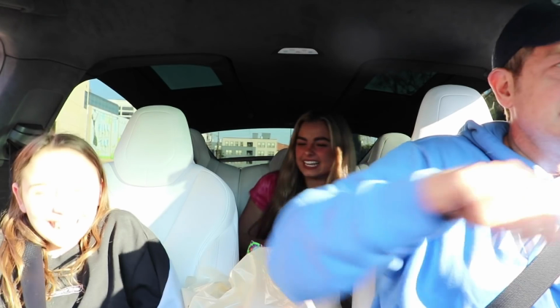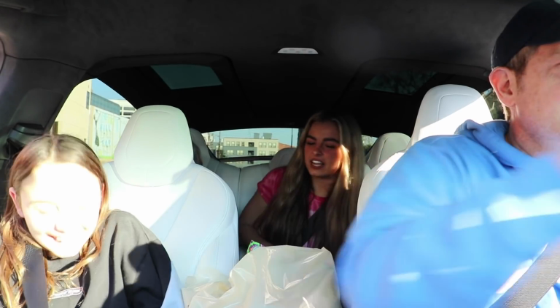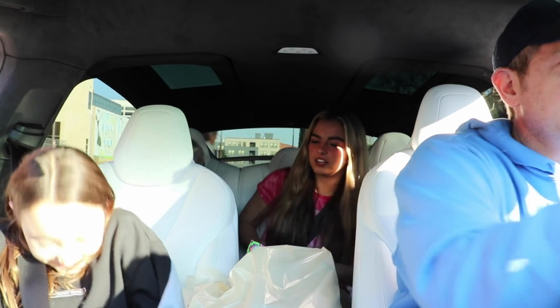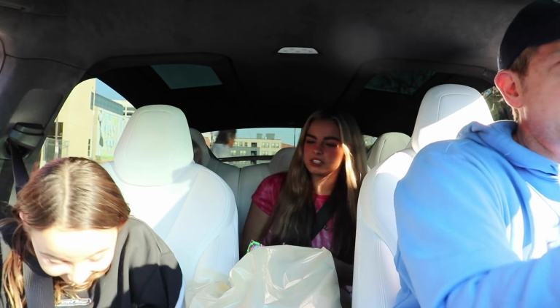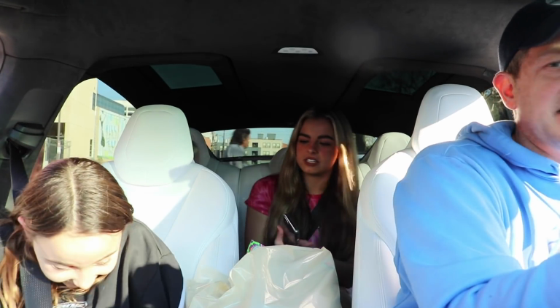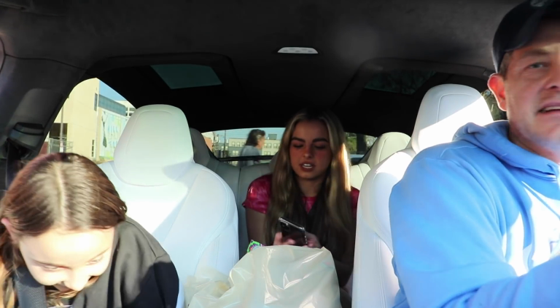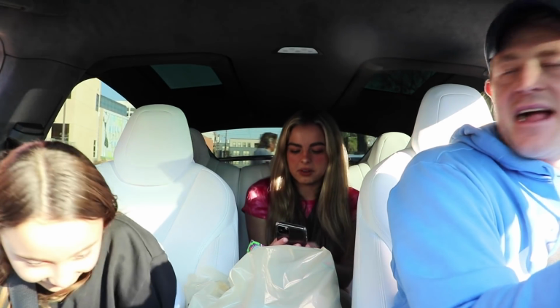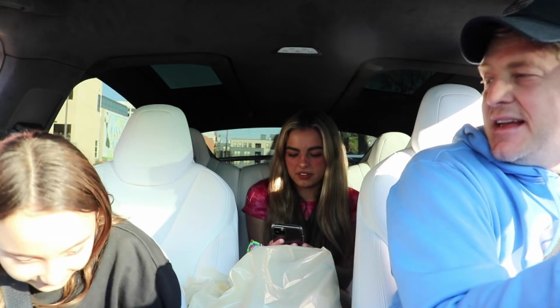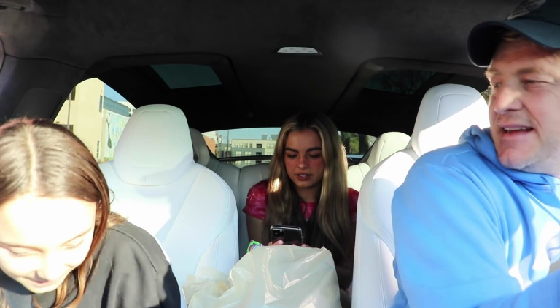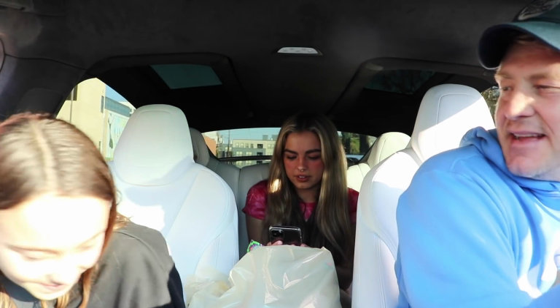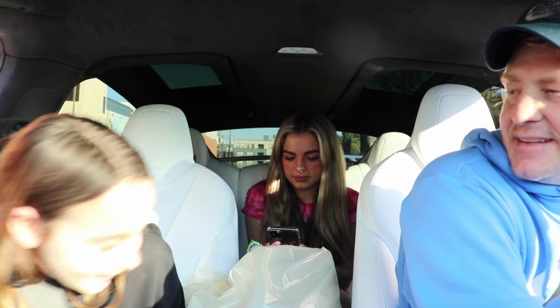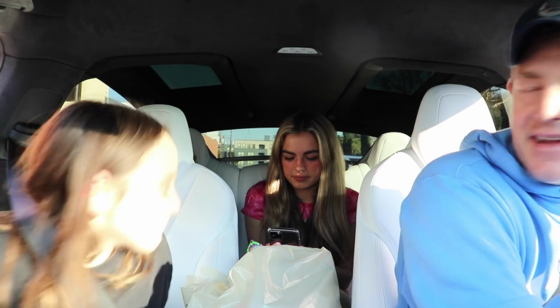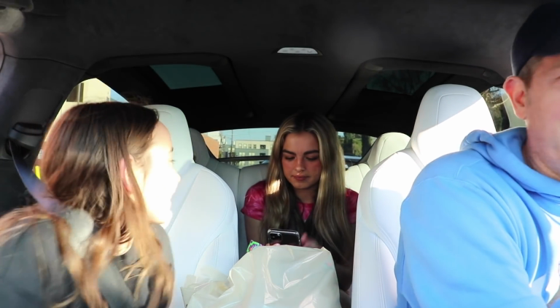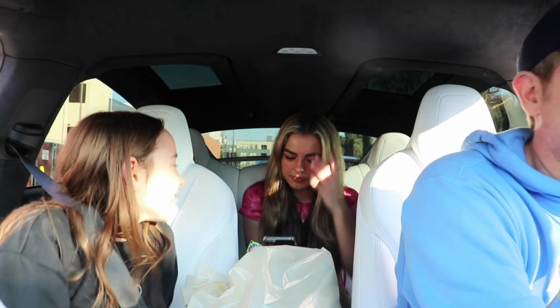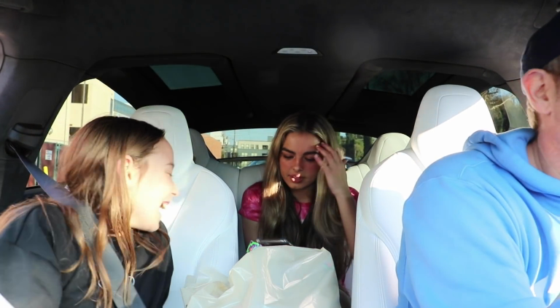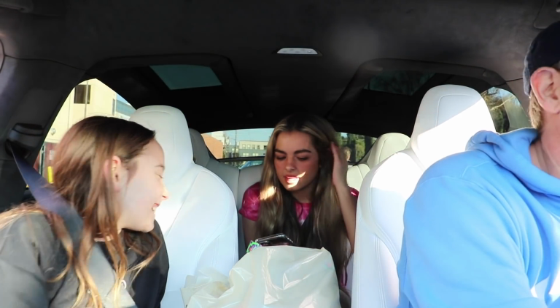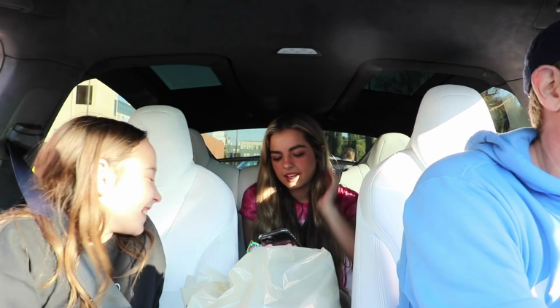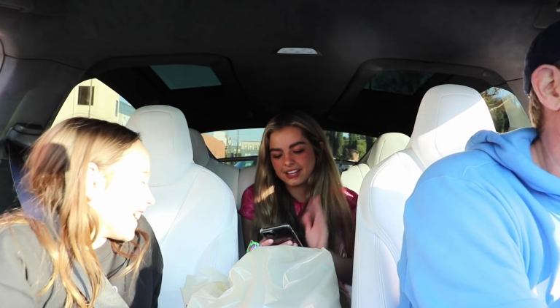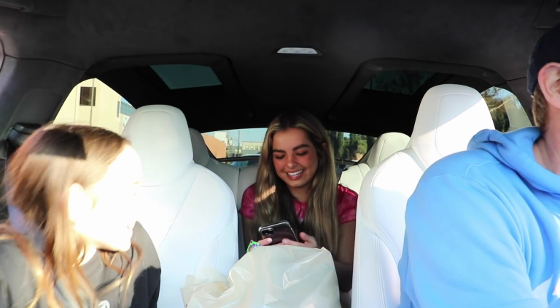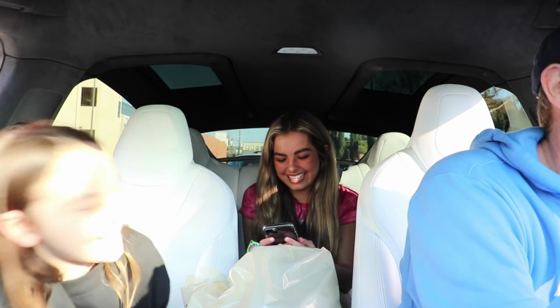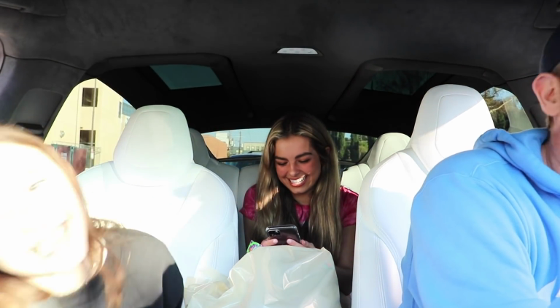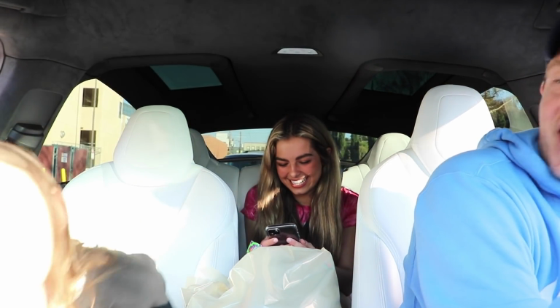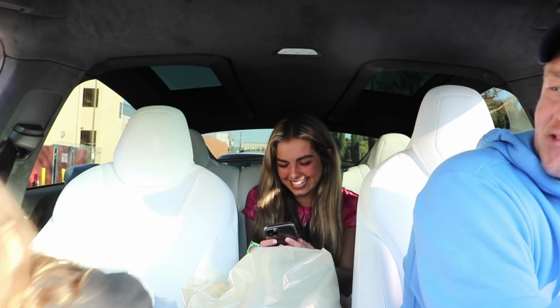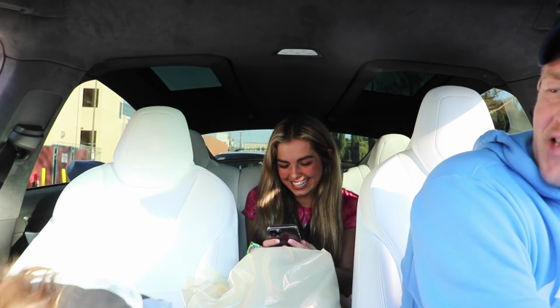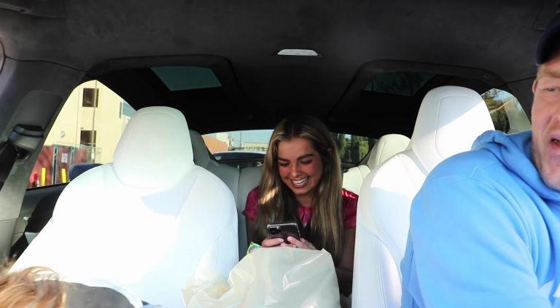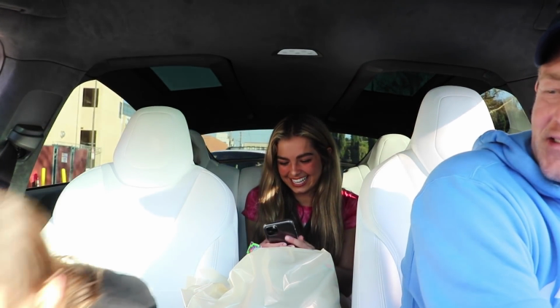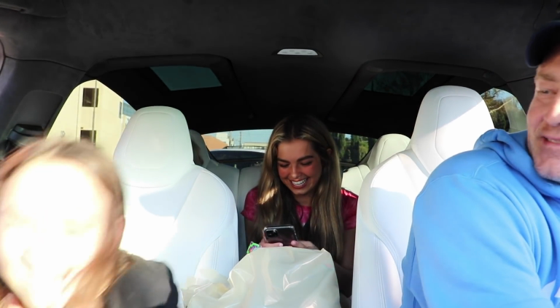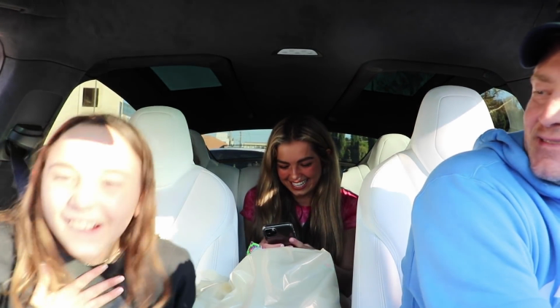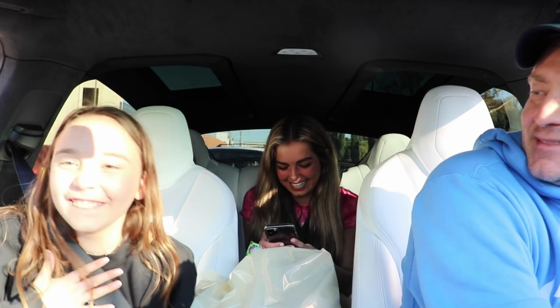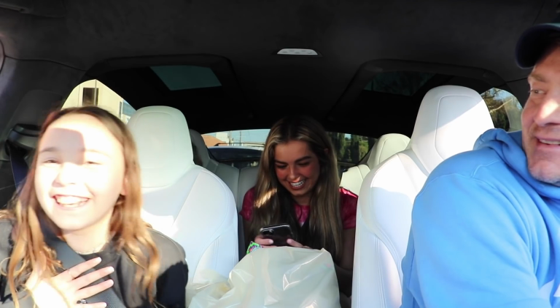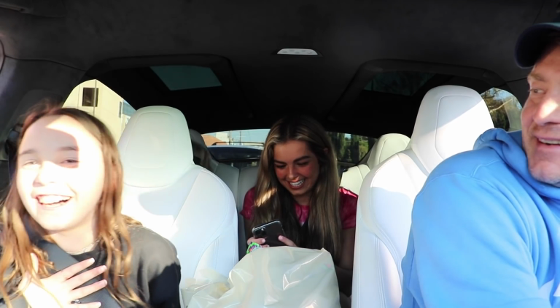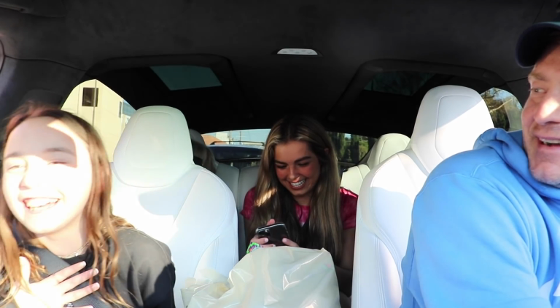Hey look, what's your TikTok? I'm gonna follow you. Oh my god.